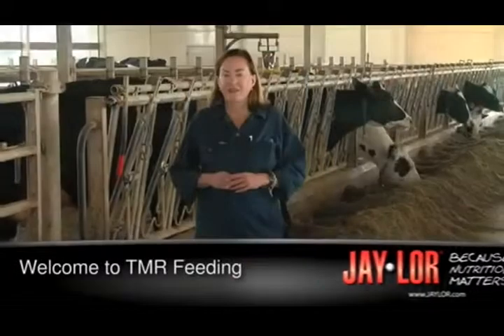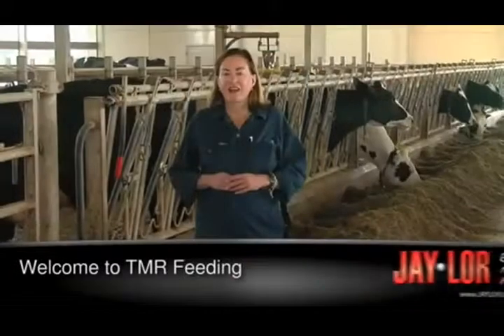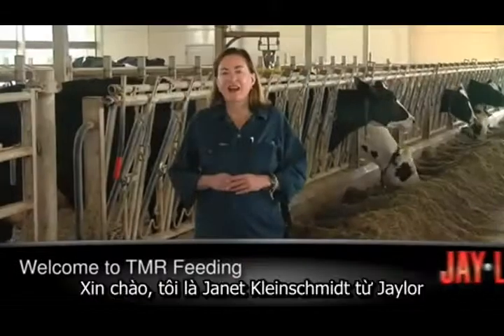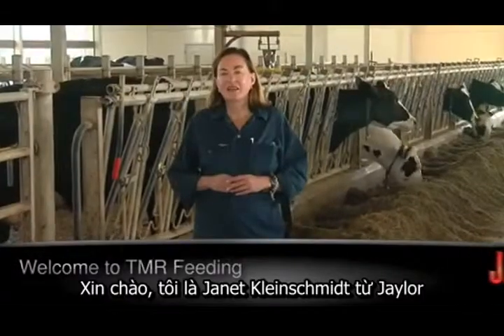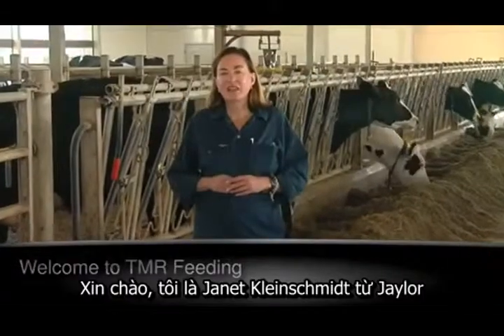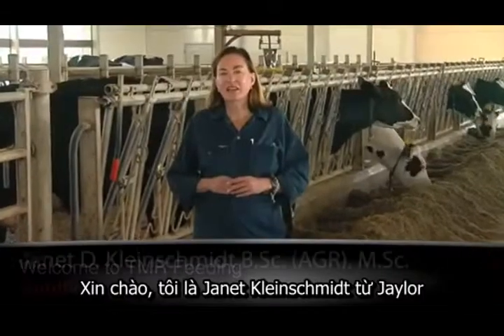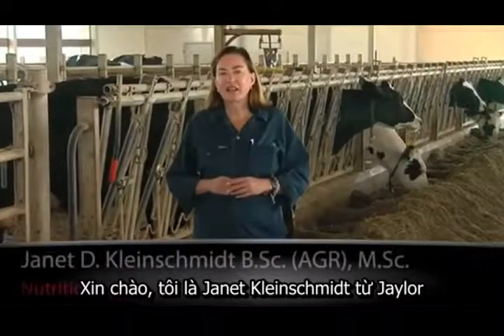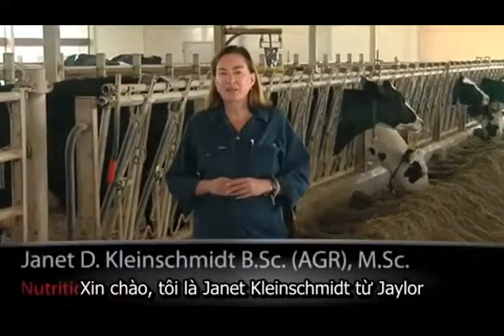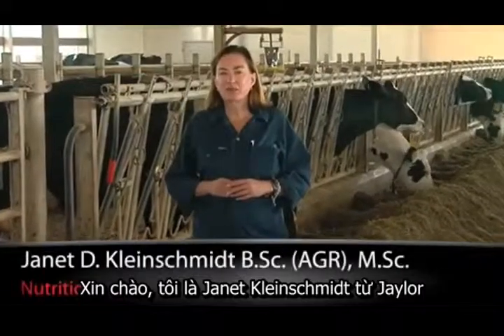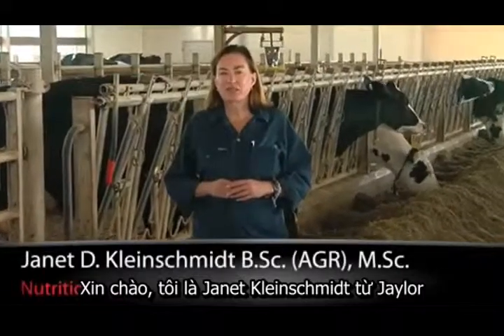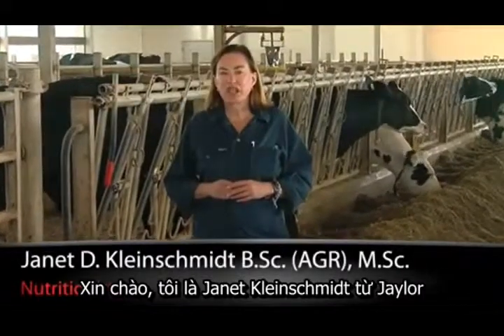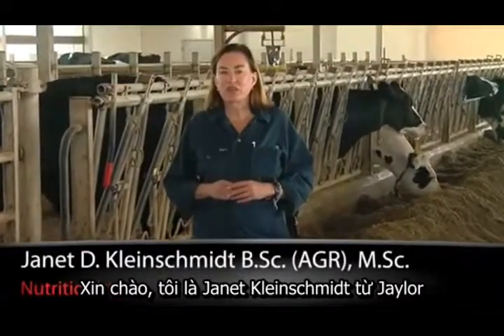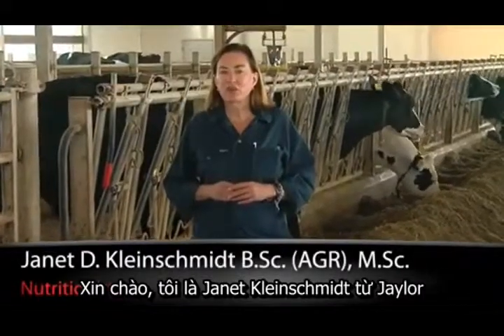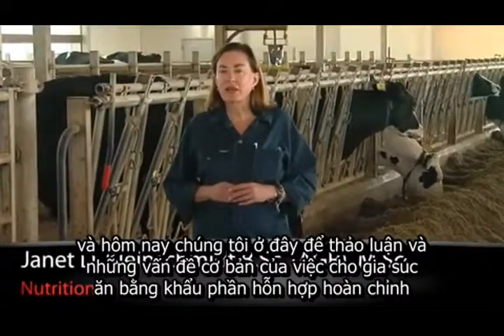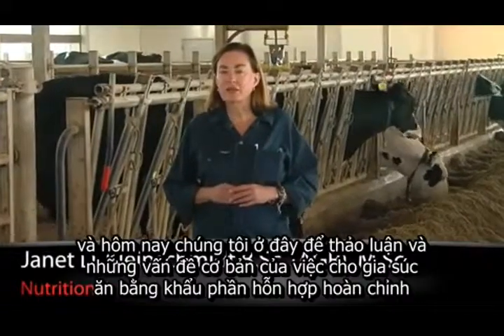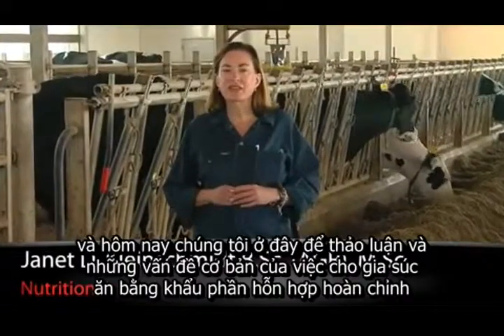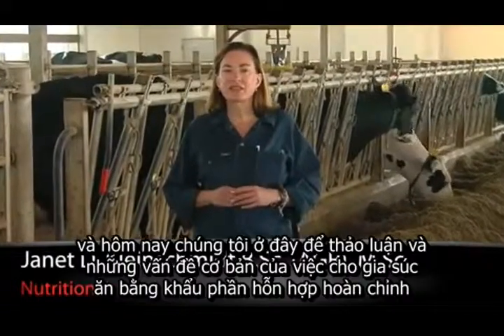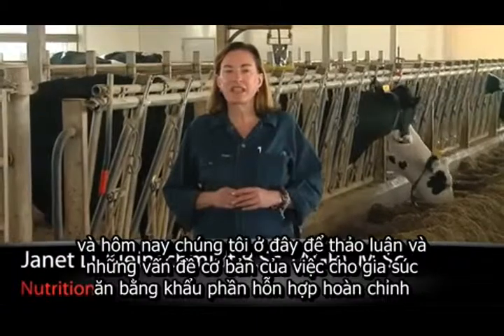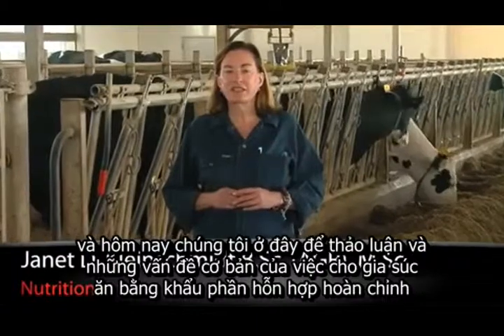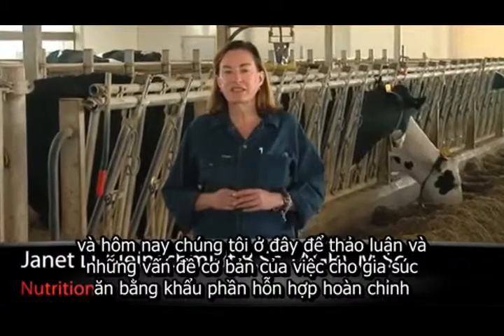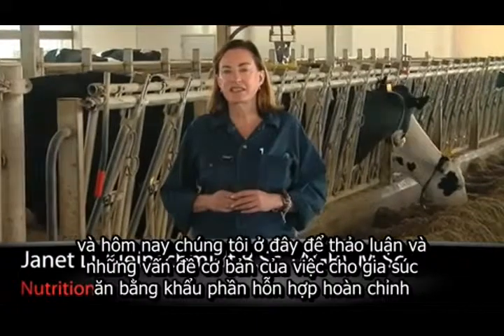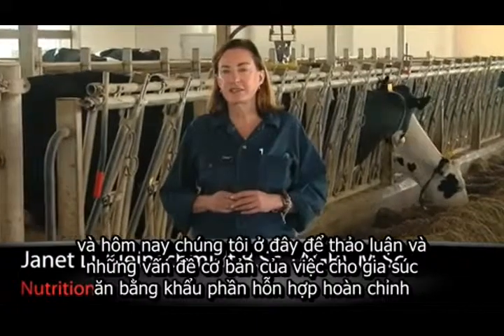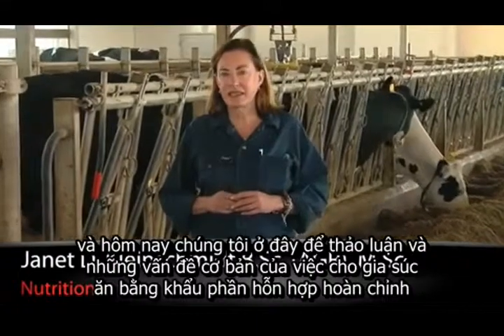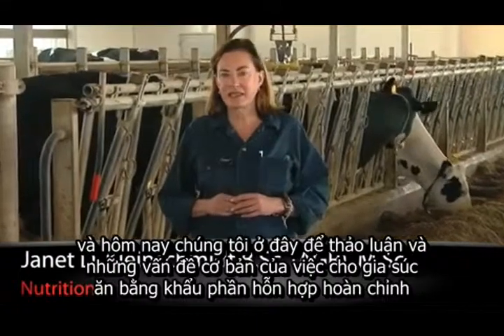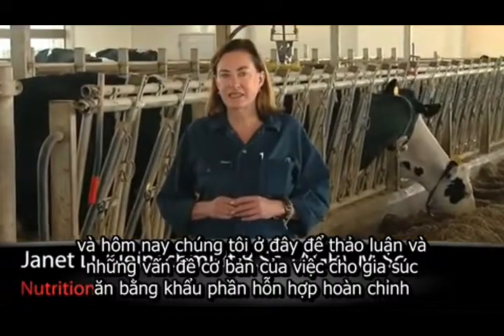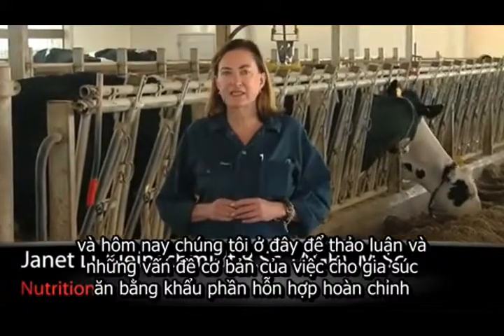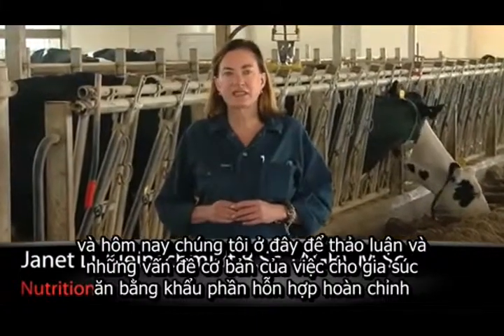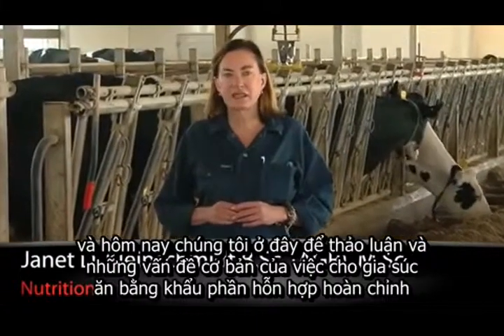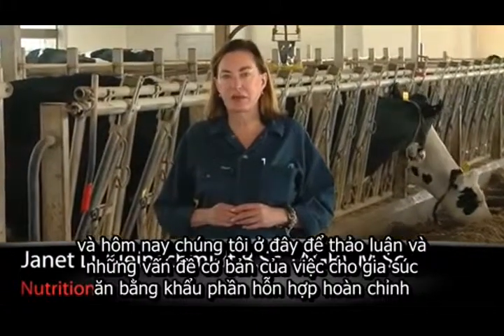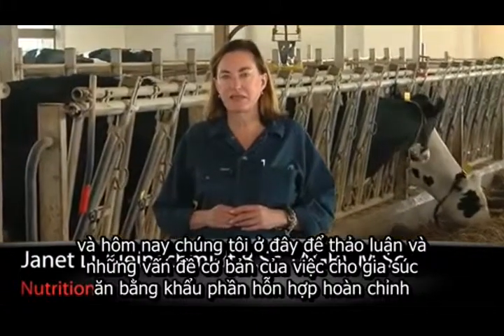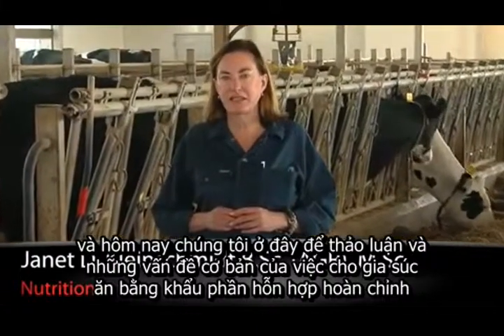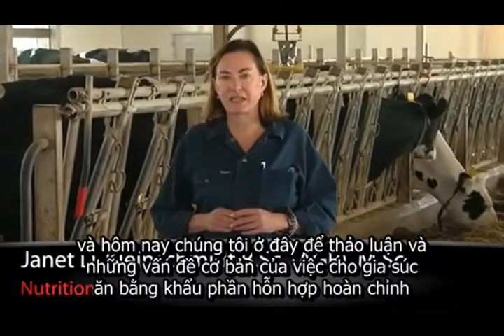Hi, I'm Janet Kleinschmidt for J-Lore, and we're here today to discuss the basics of TMR feeding.